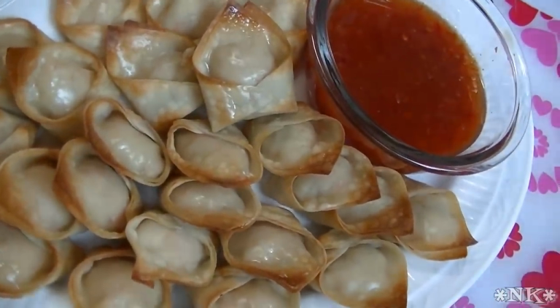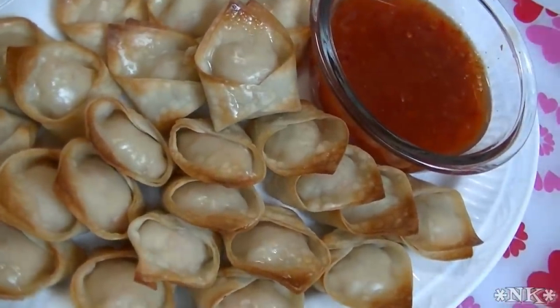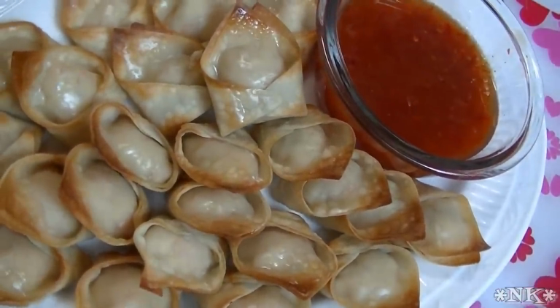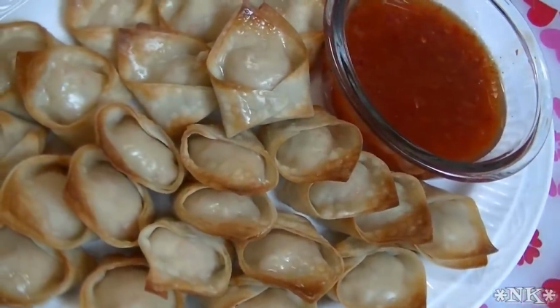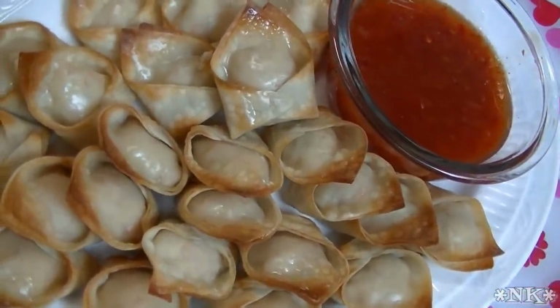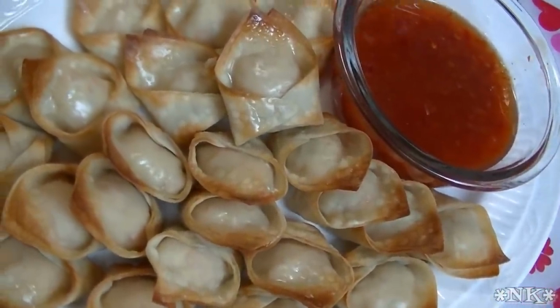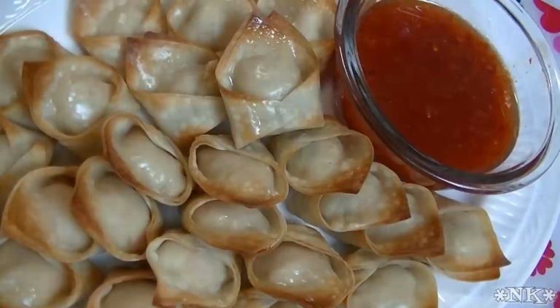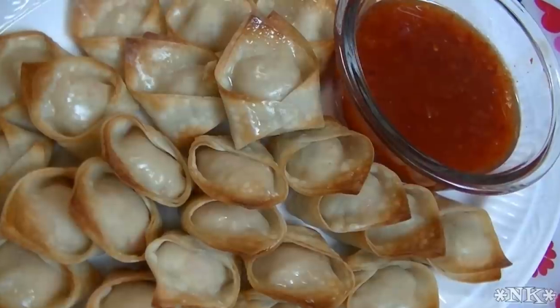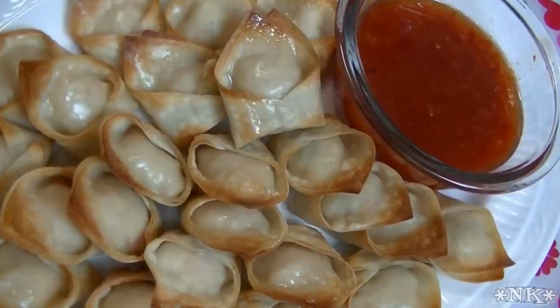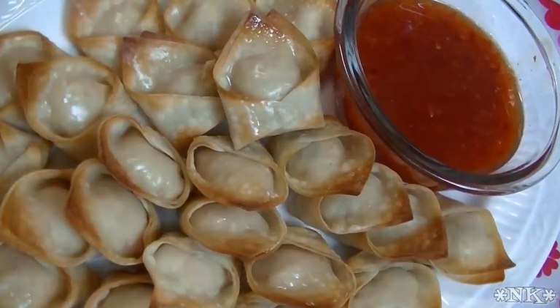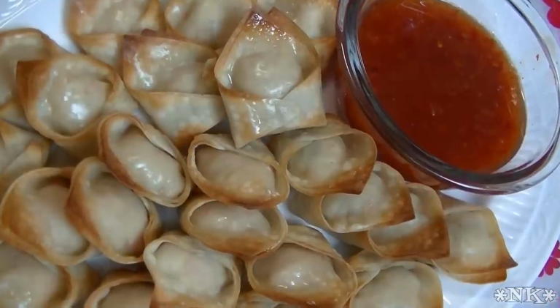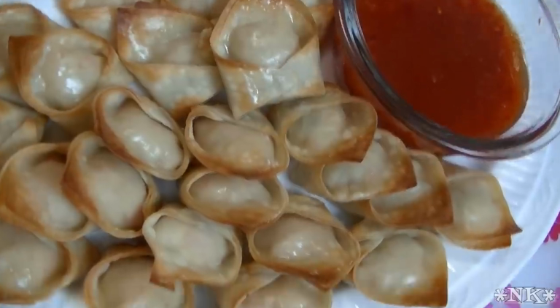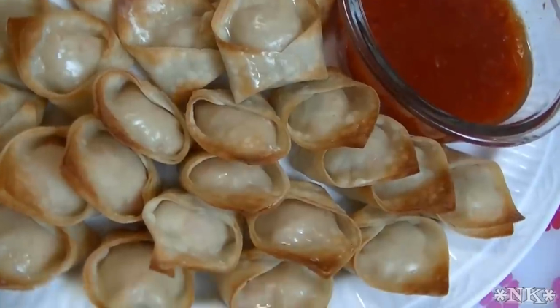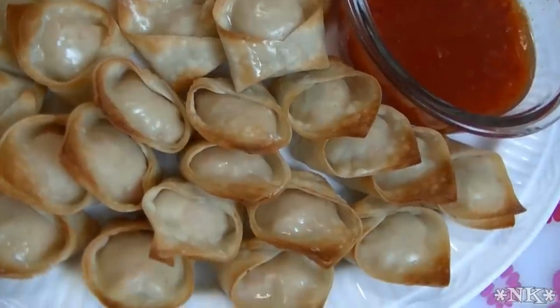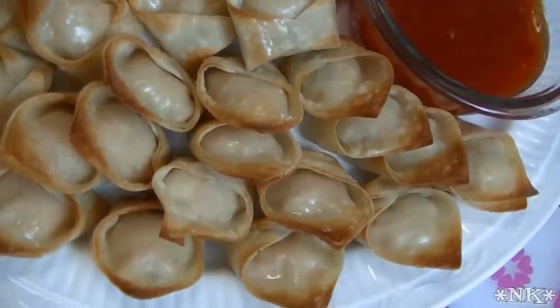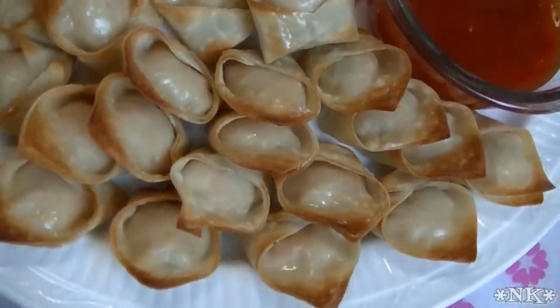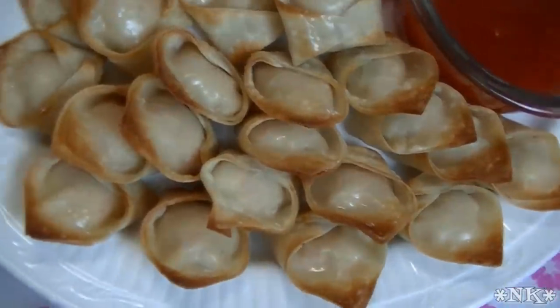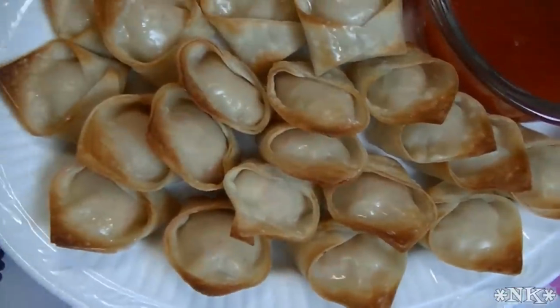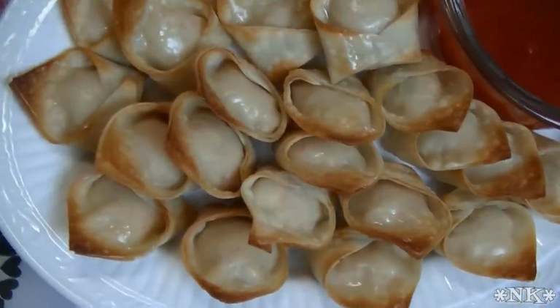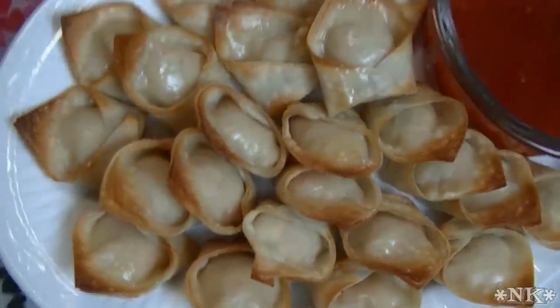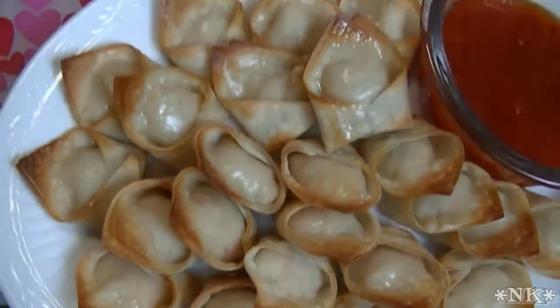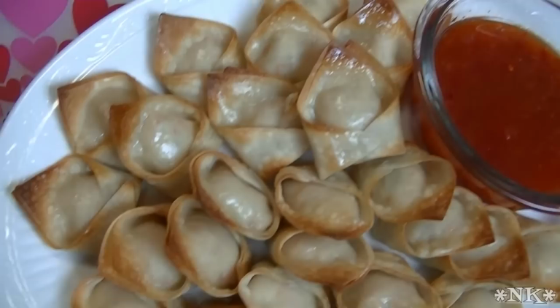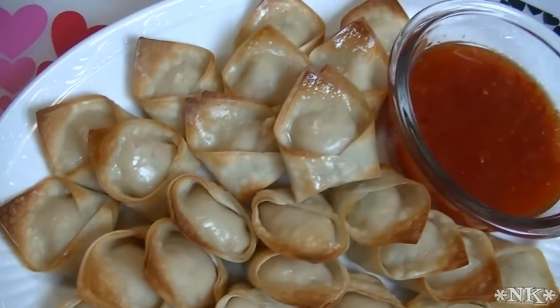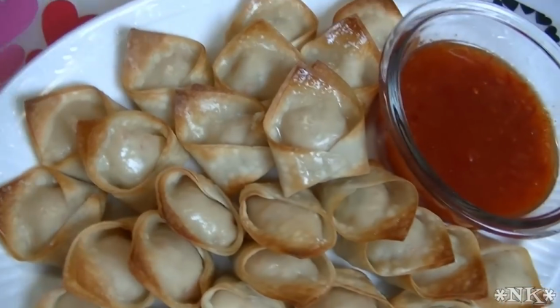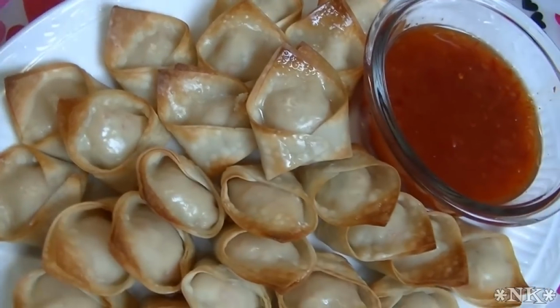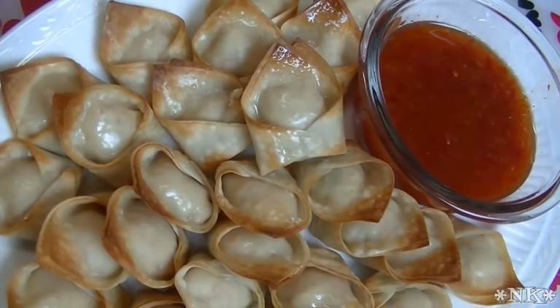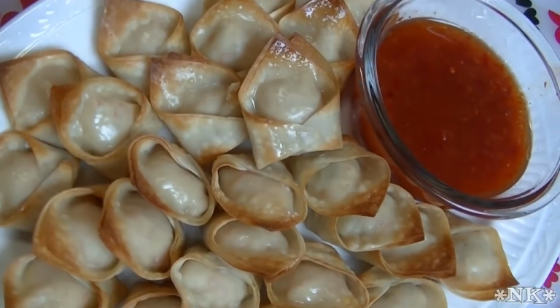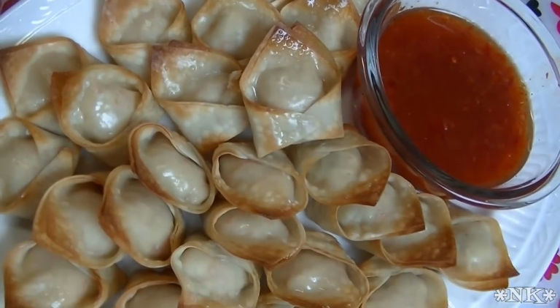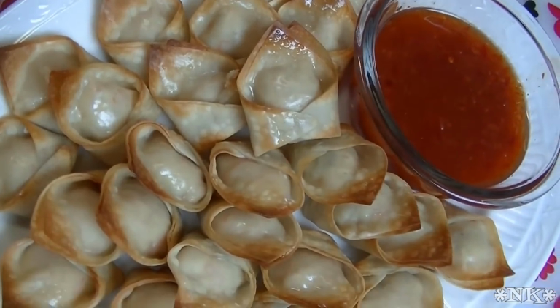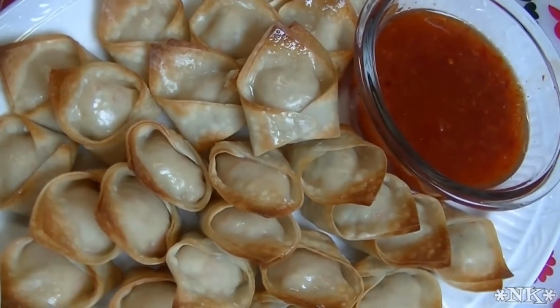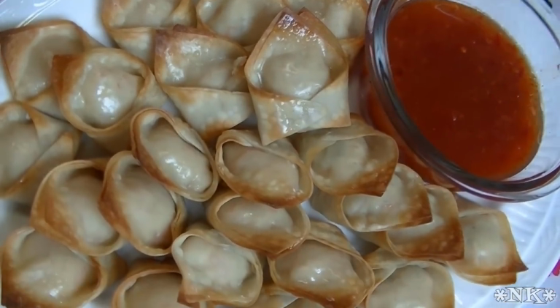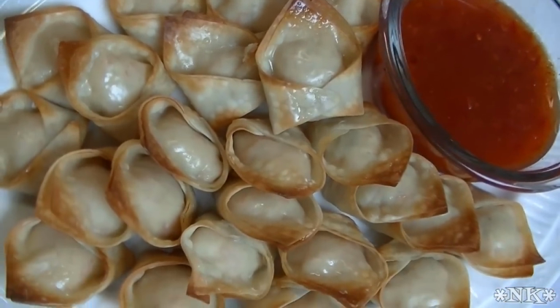There you have it — homemade Crab Rangoon, quick, easy, and delicious. I hope you try it, I hope you love it, and until next time I'll see ya.